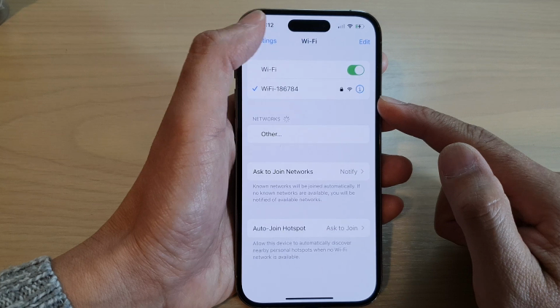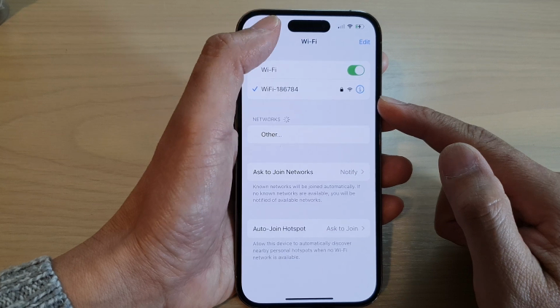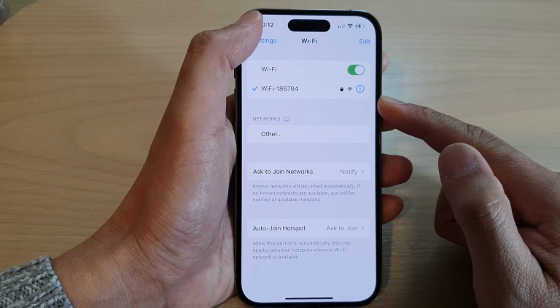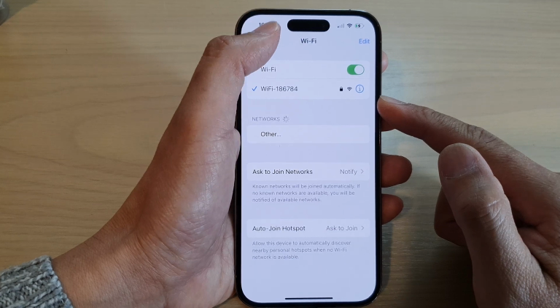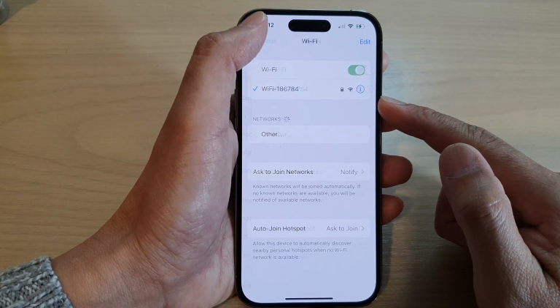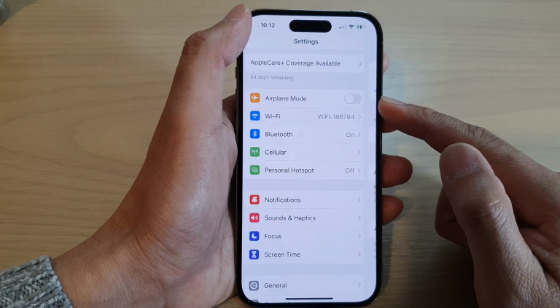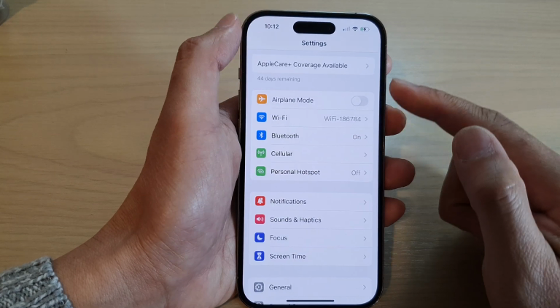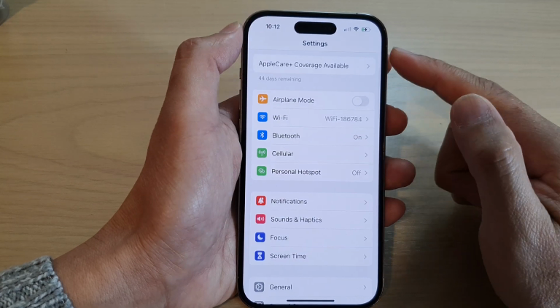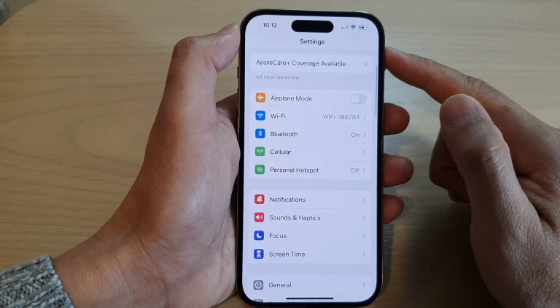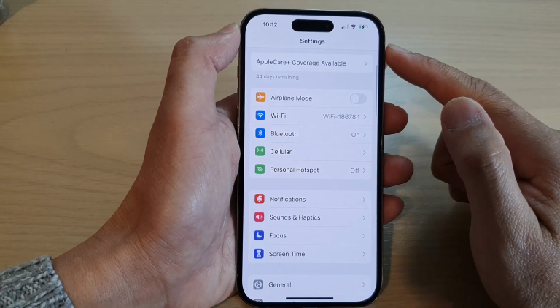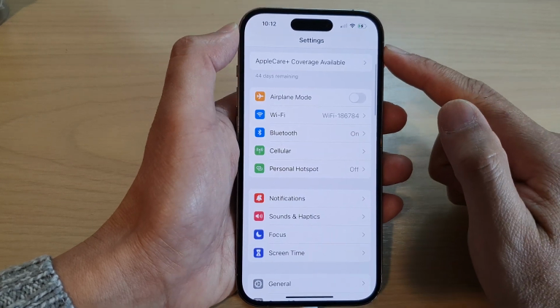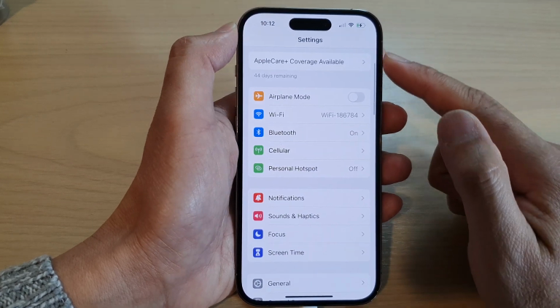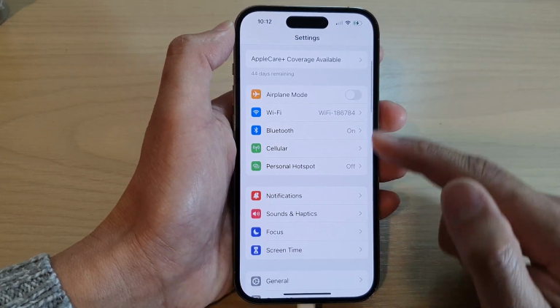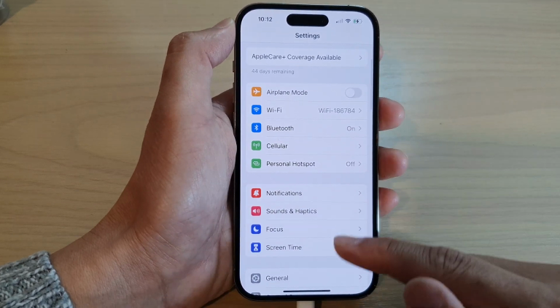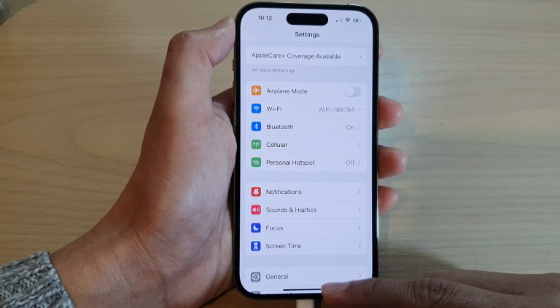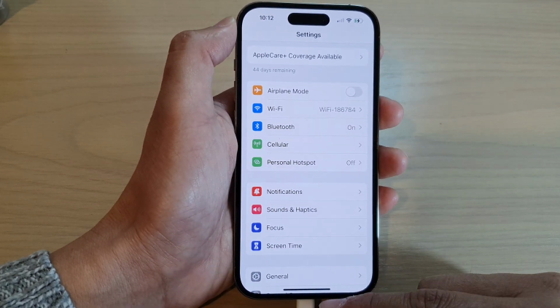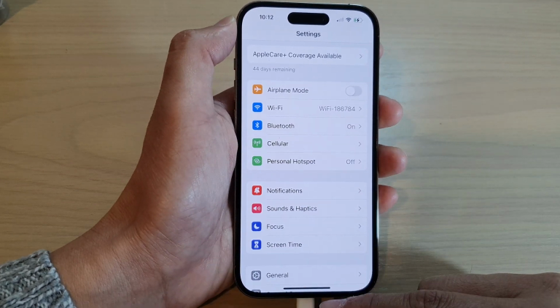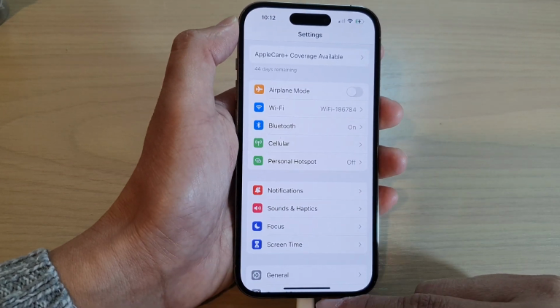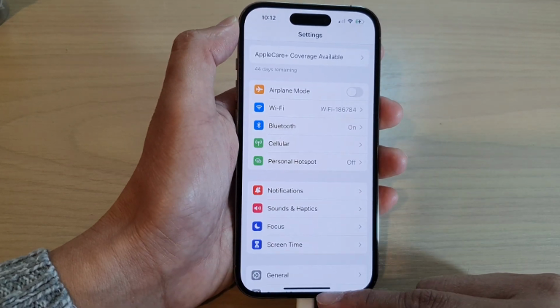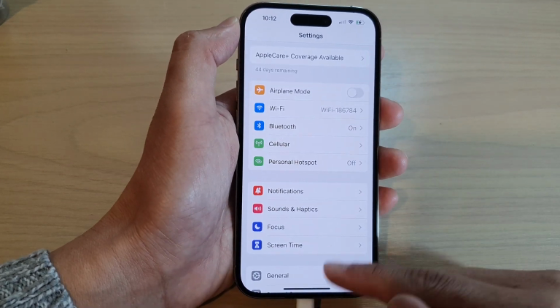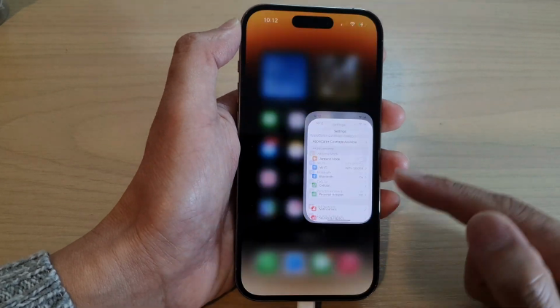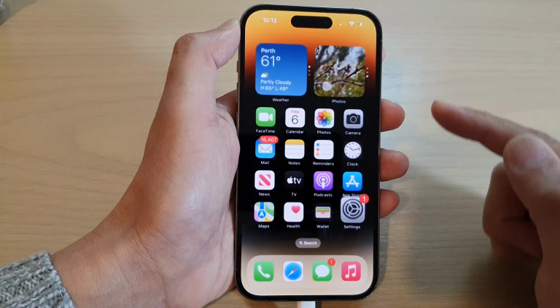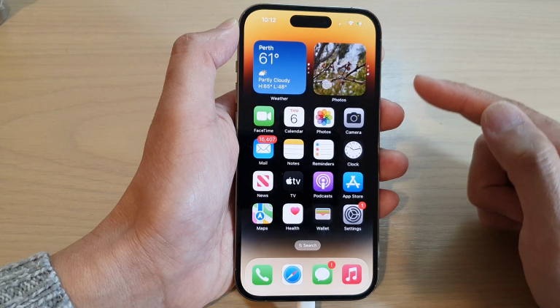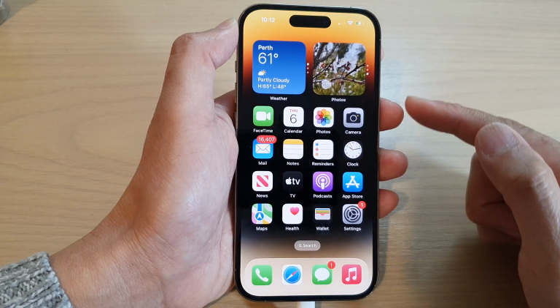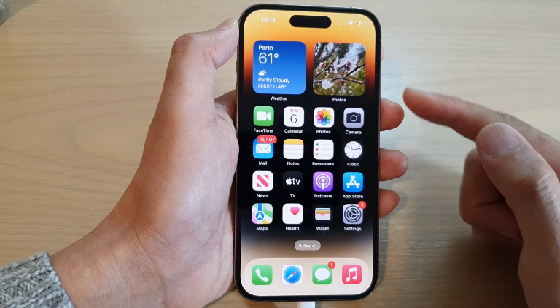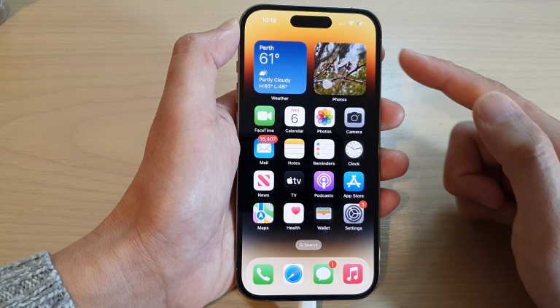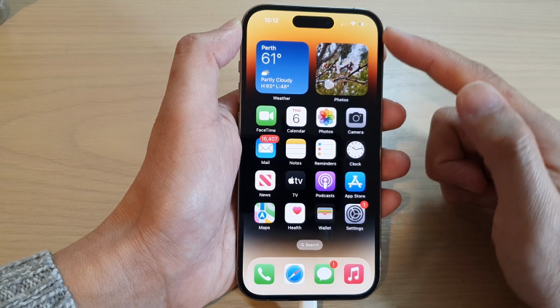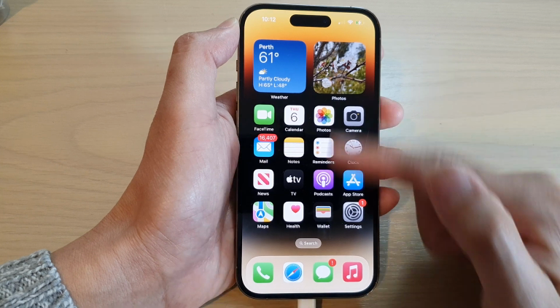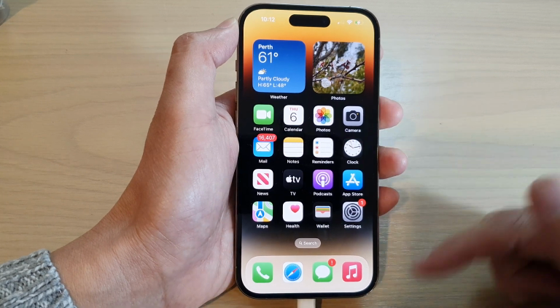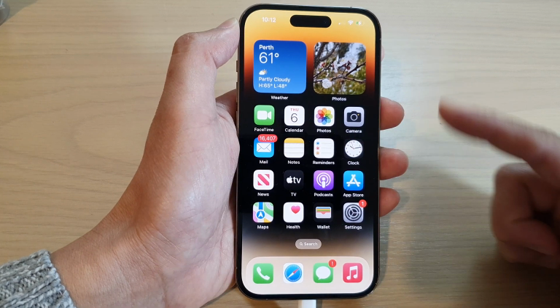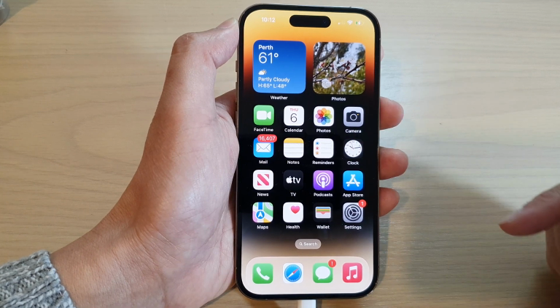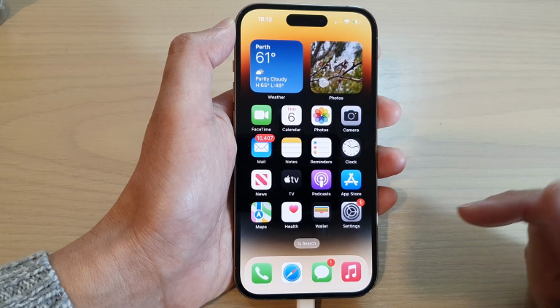After that, you can tap the back key to go back to Settings, or you can swipe up at the bottom to go back to your home screen.